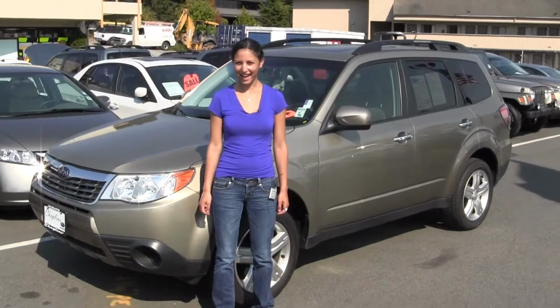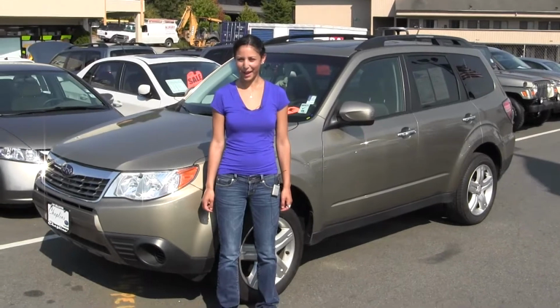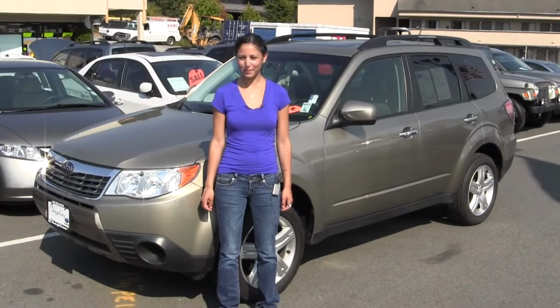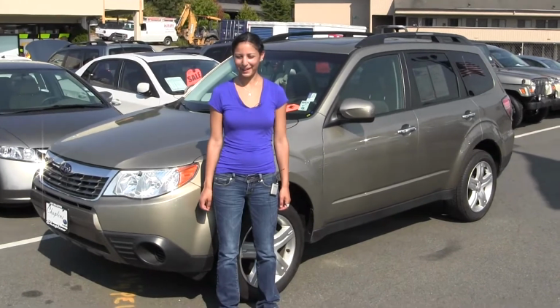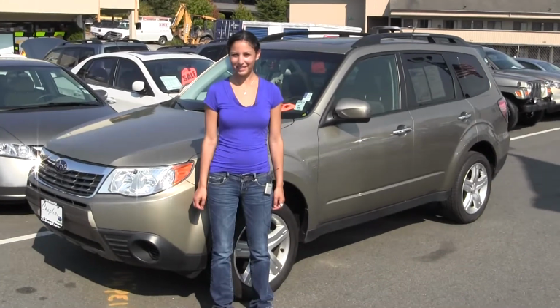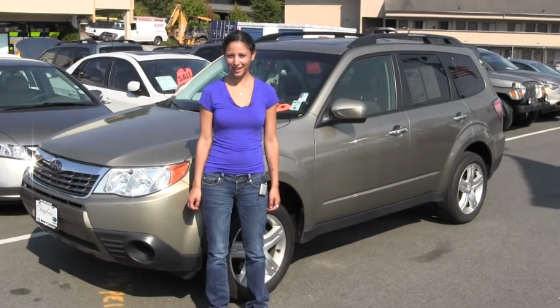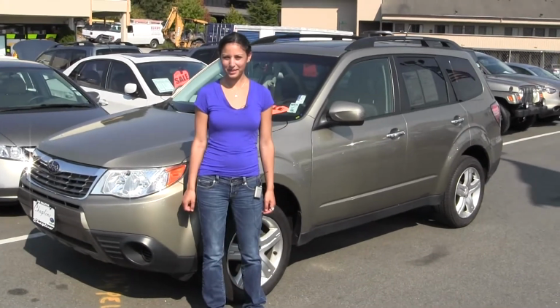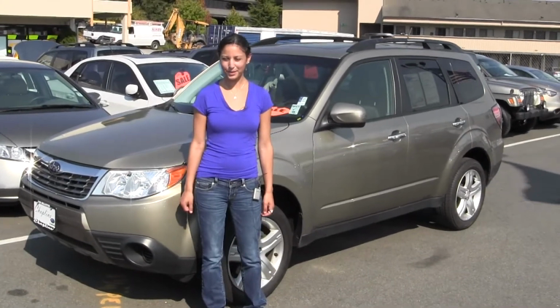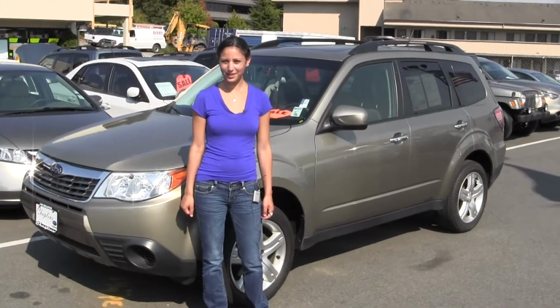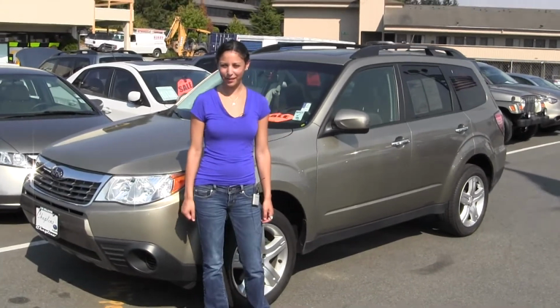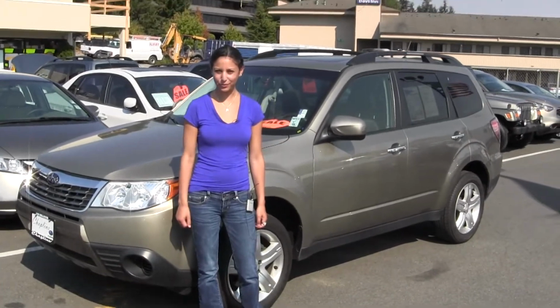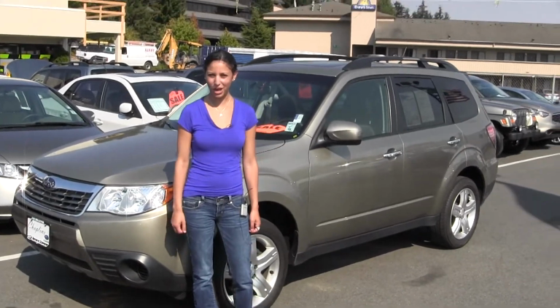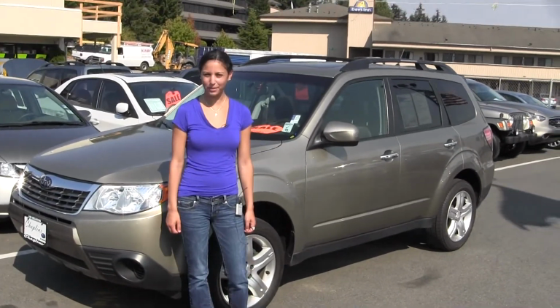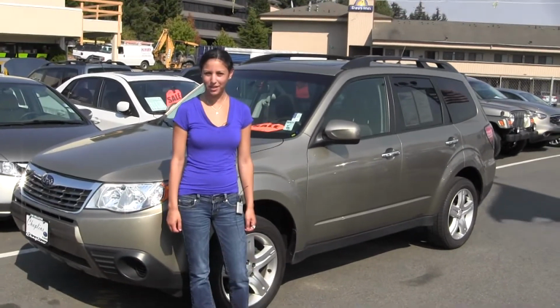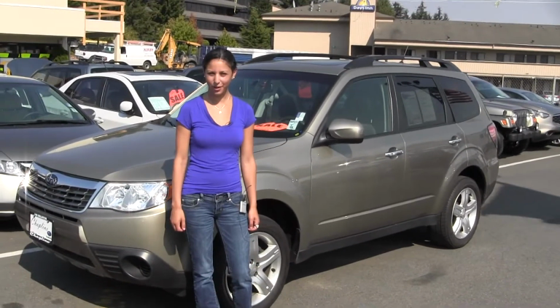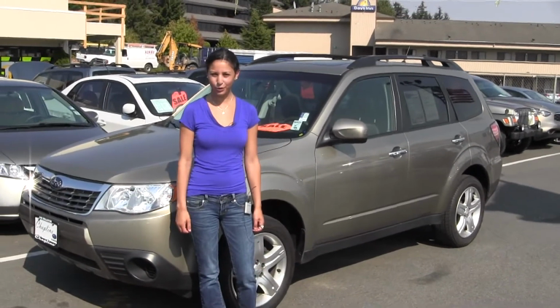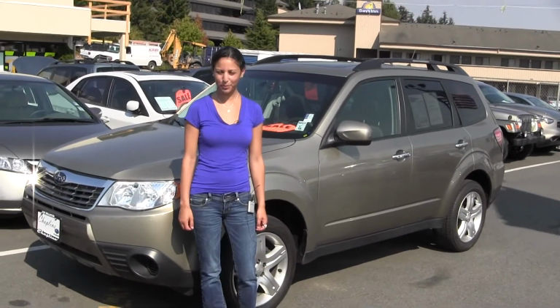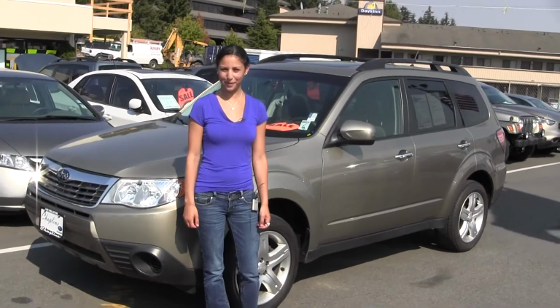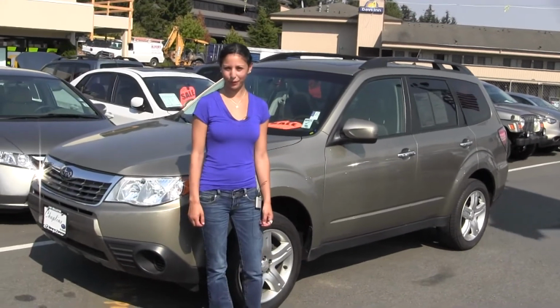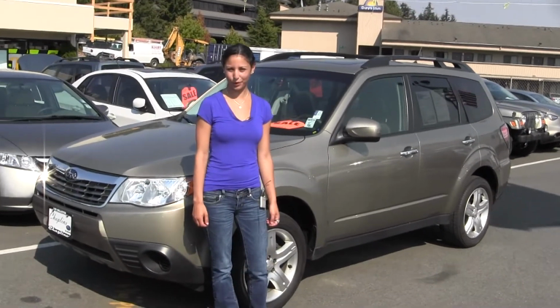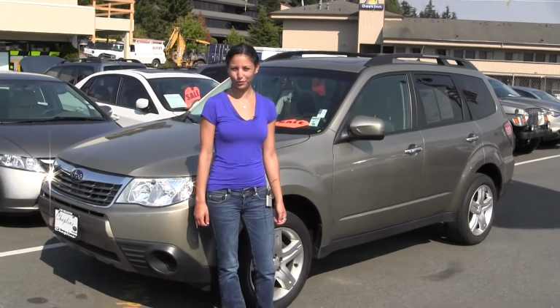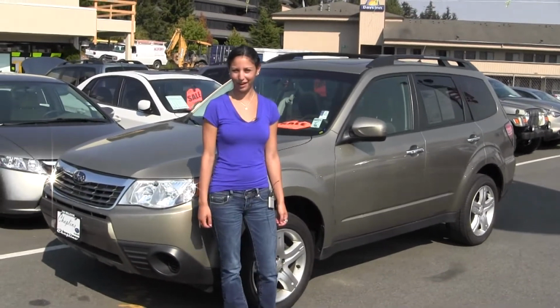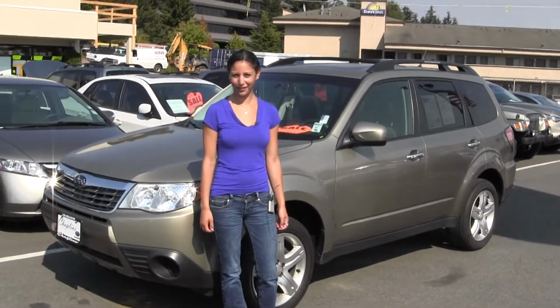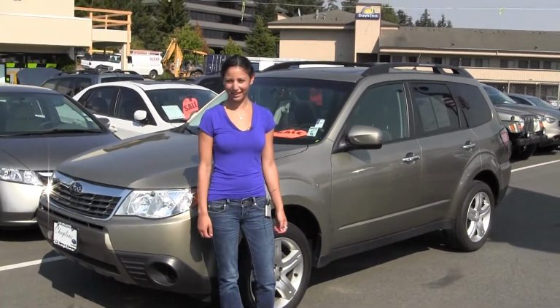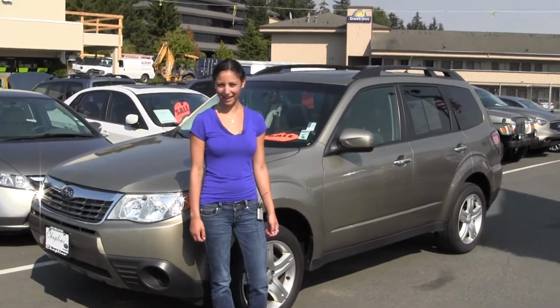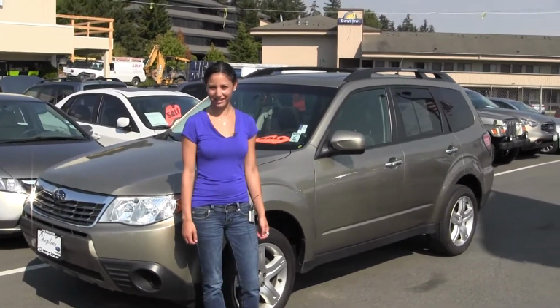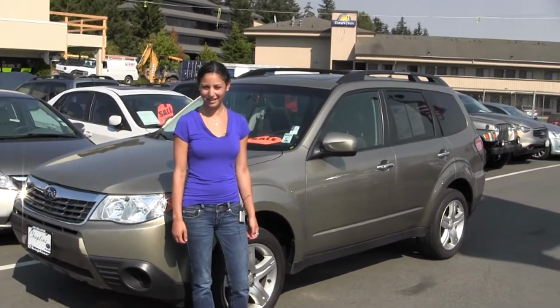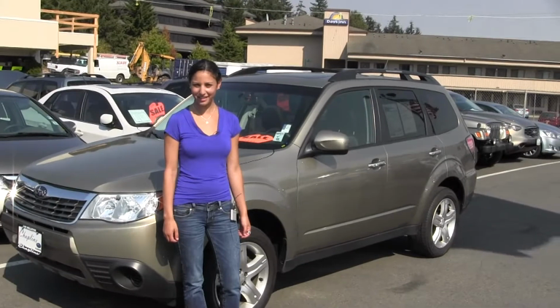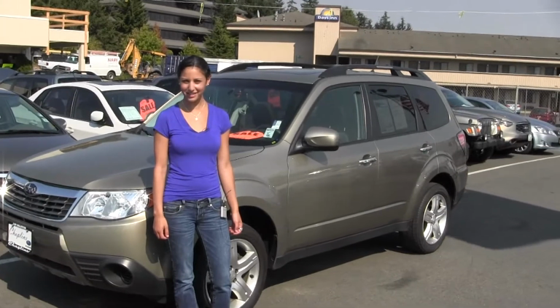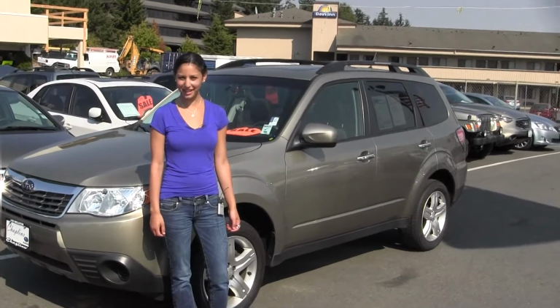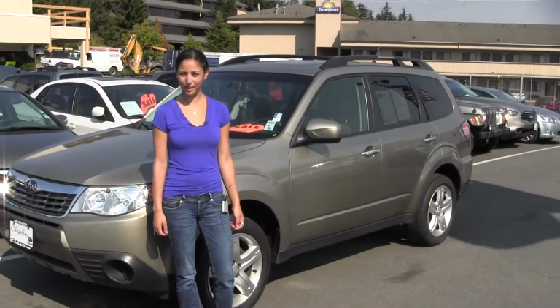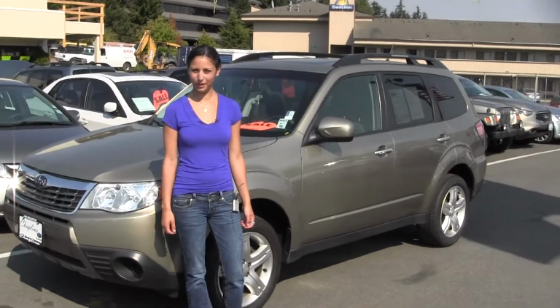Hi, I'm Miranda, coming to you today from Chaplains Auto Group in Bellevue, right off I-90 in the East Gate neighborhood.